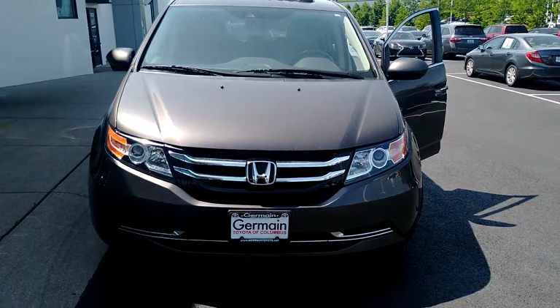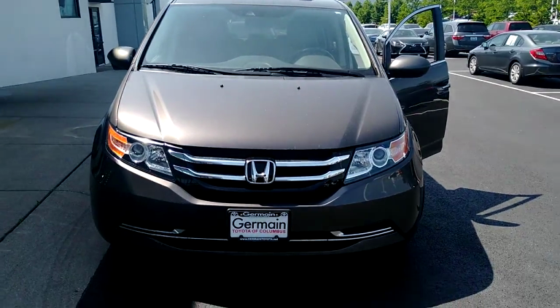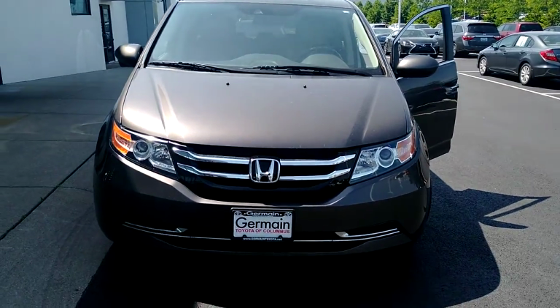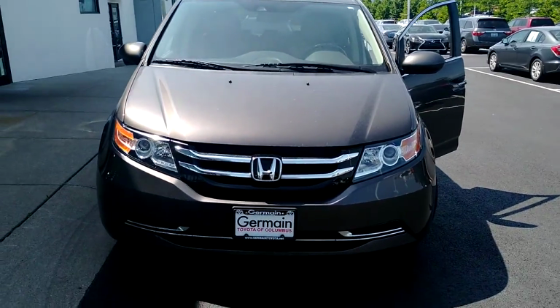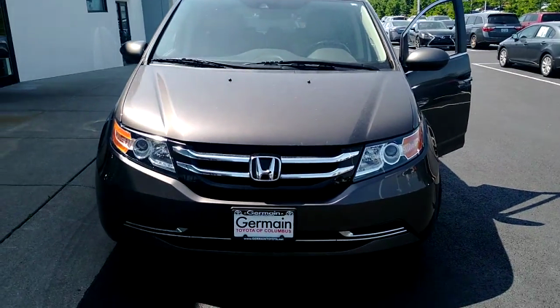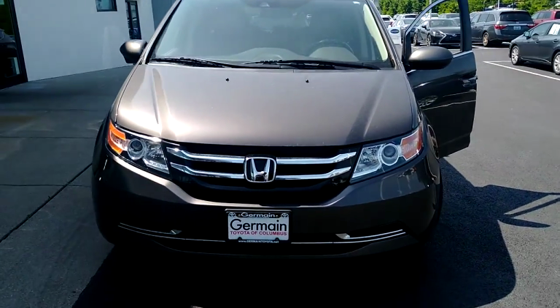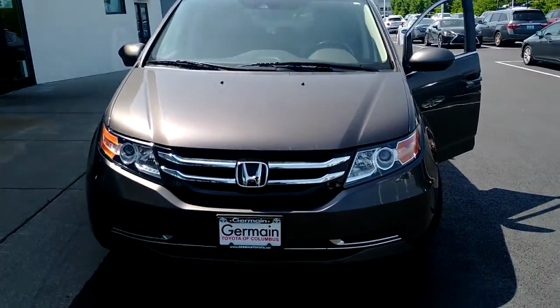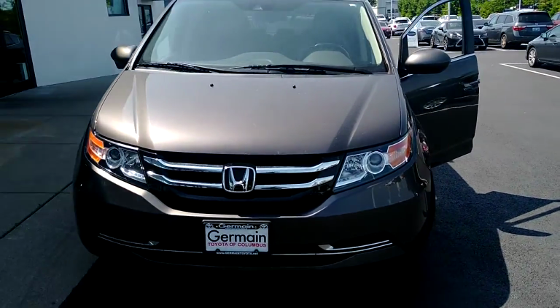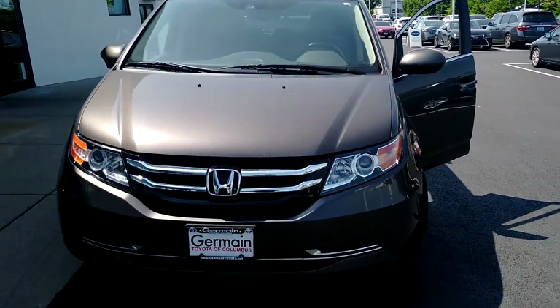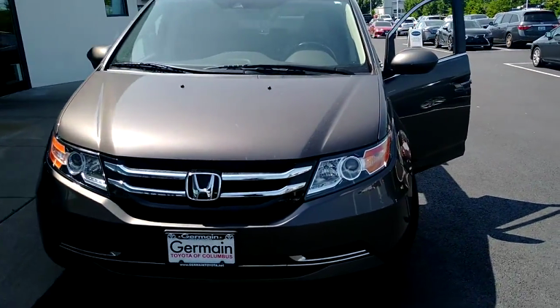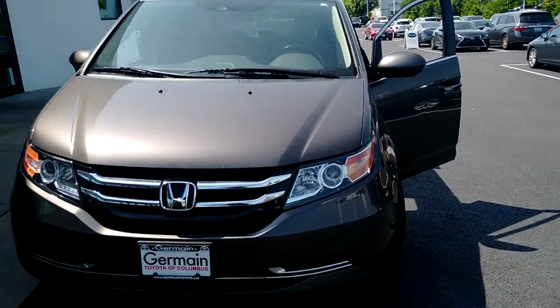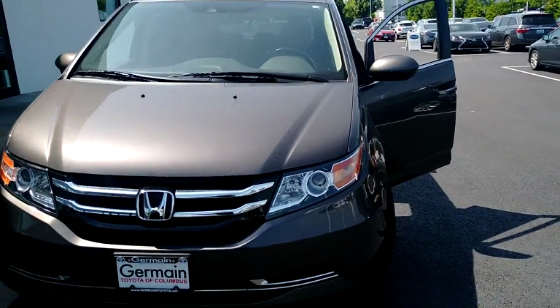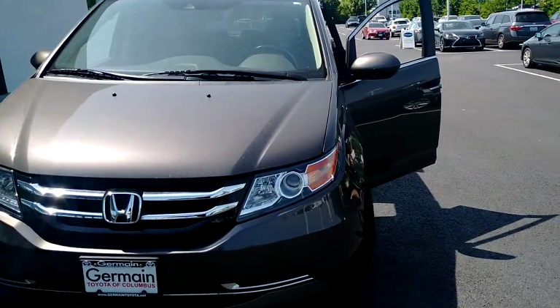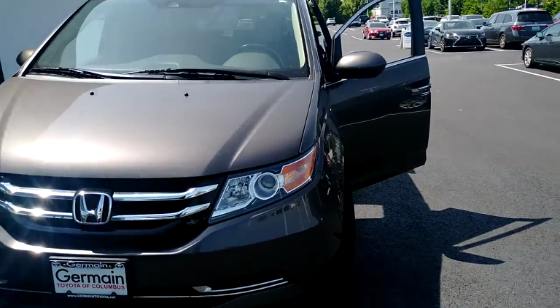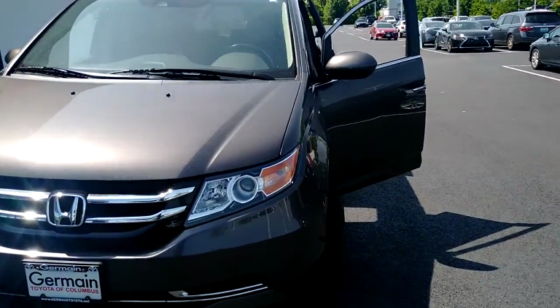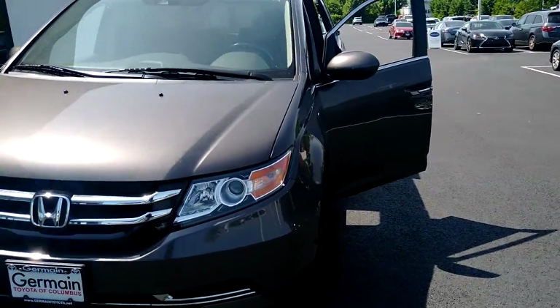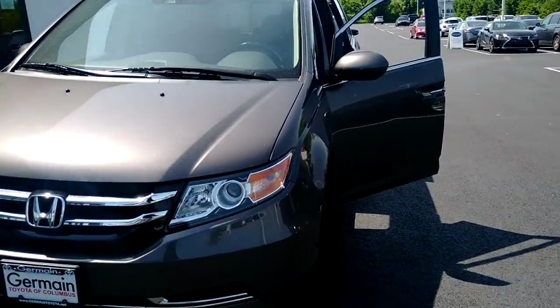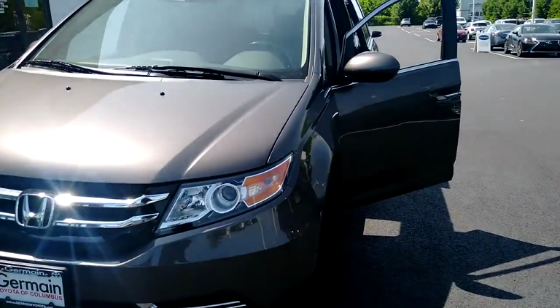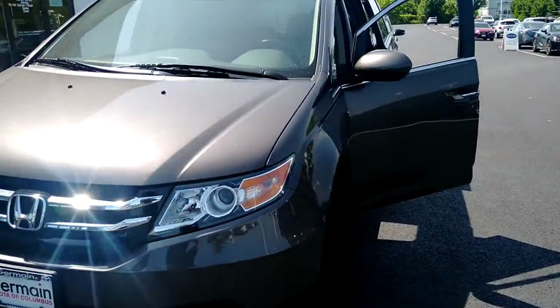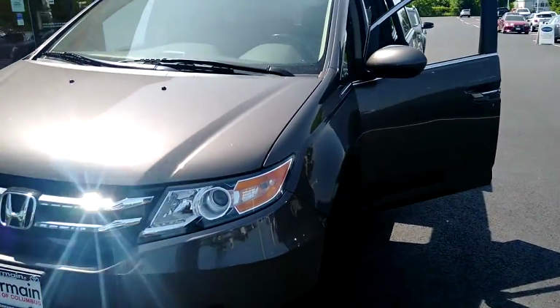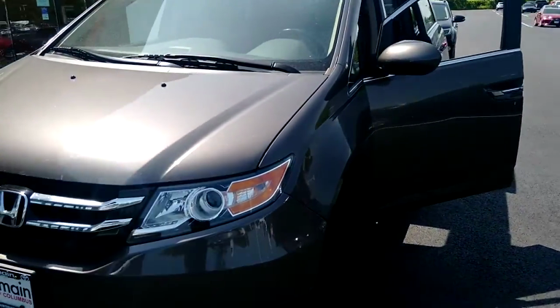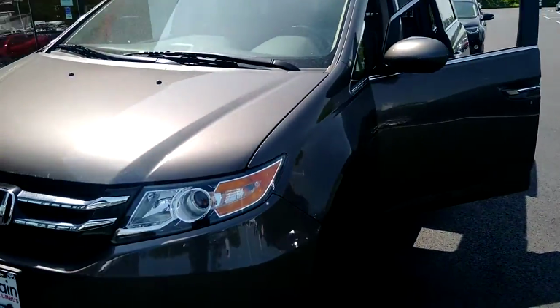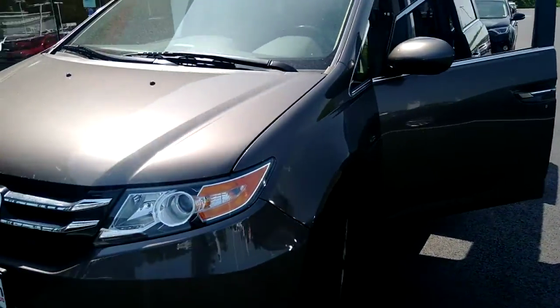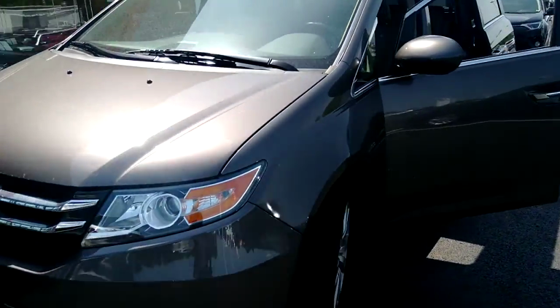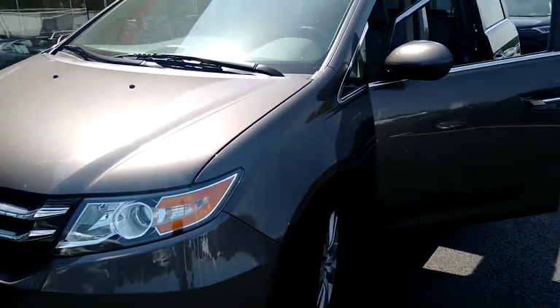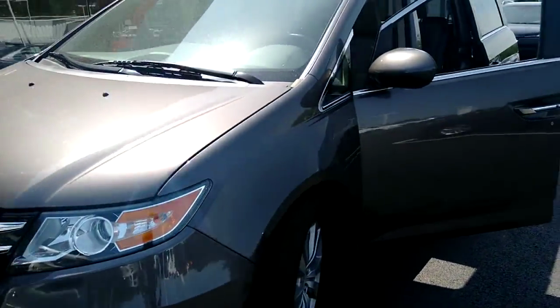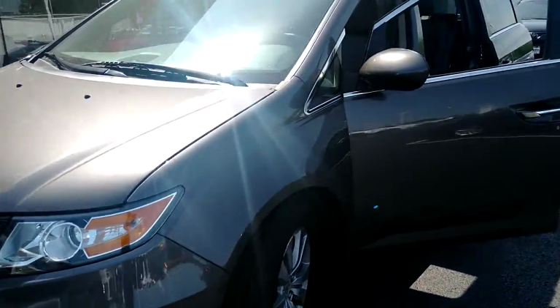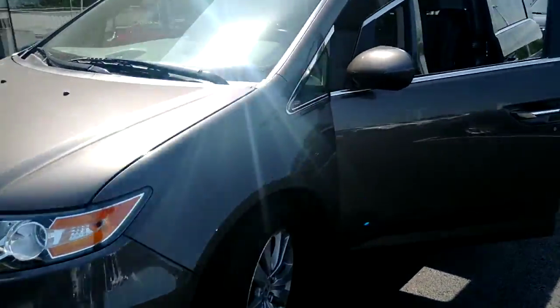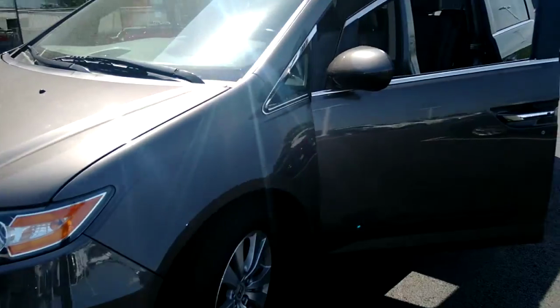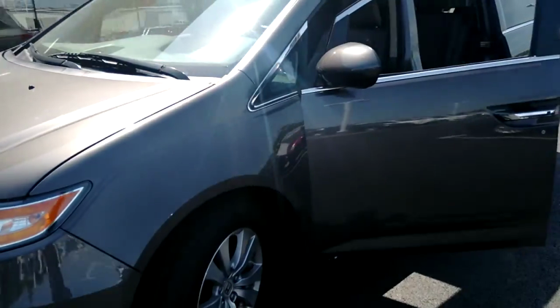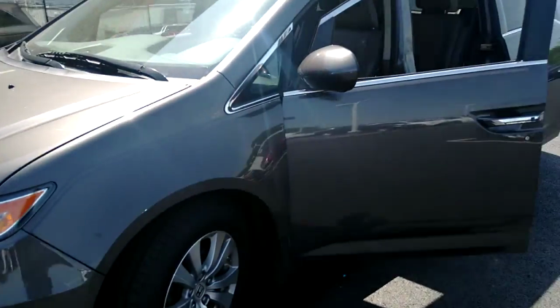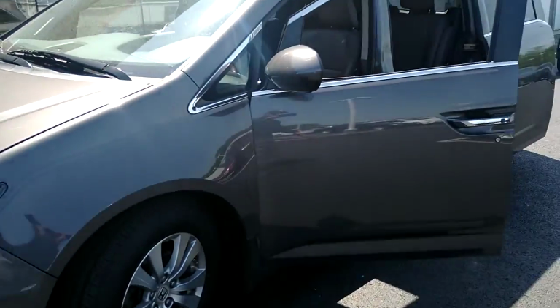We got a 2013 Honda Odyssey in great shape and great condition.